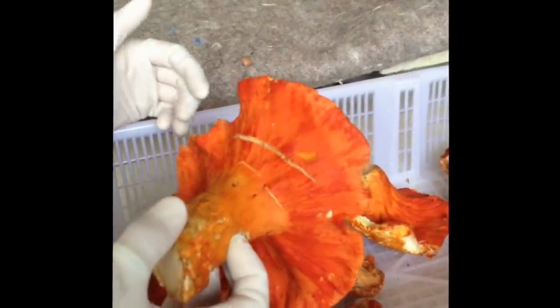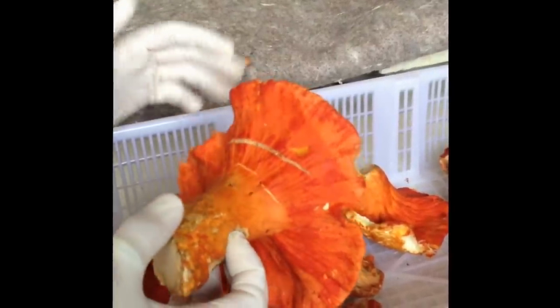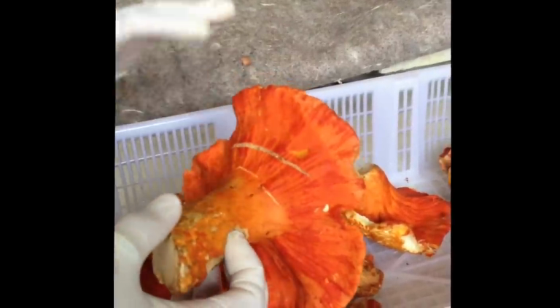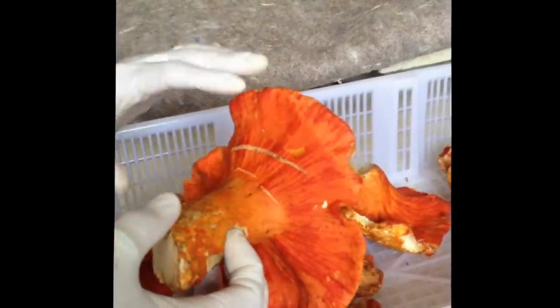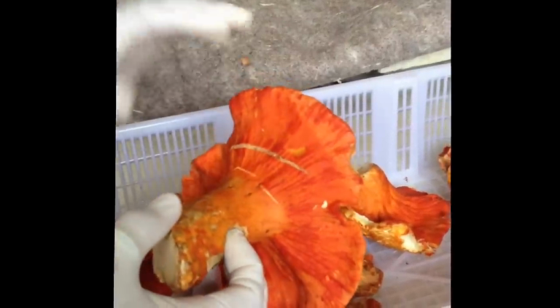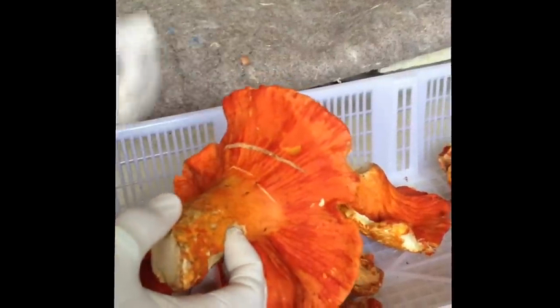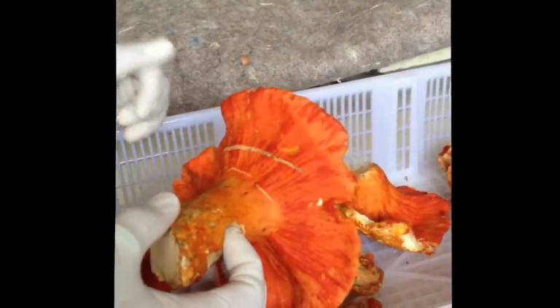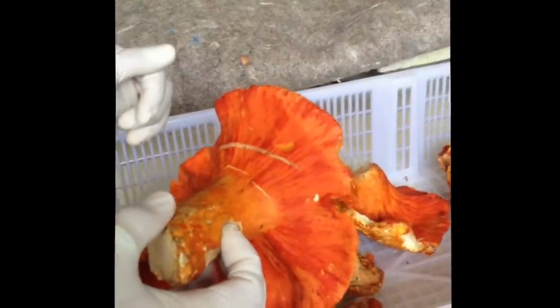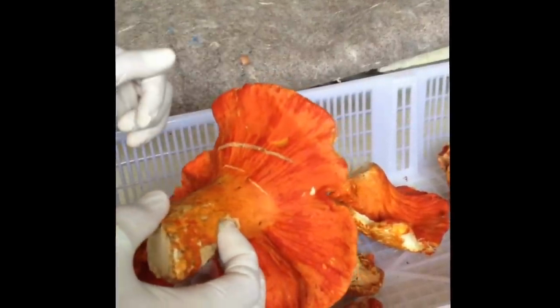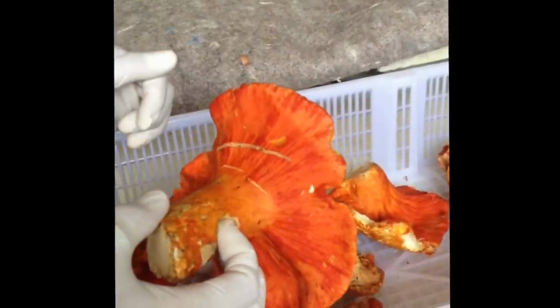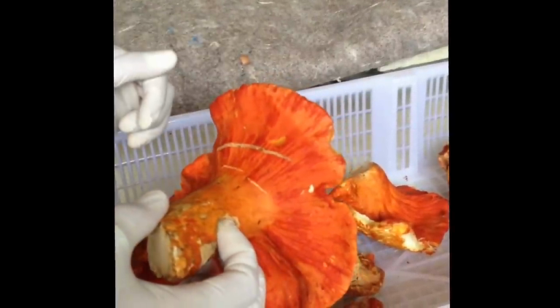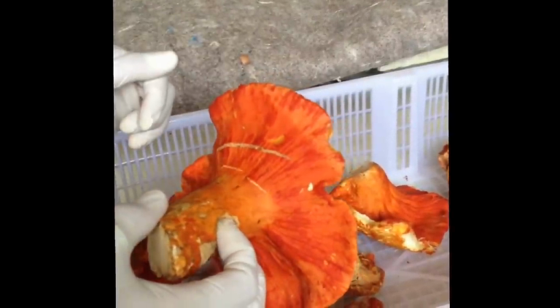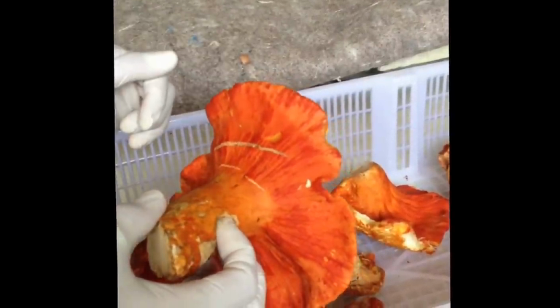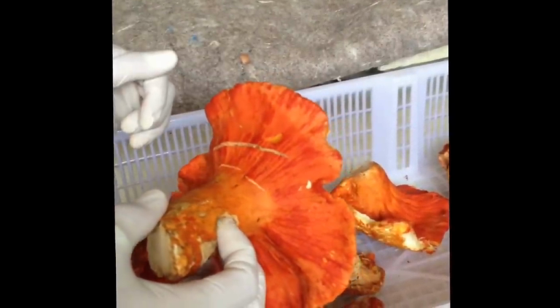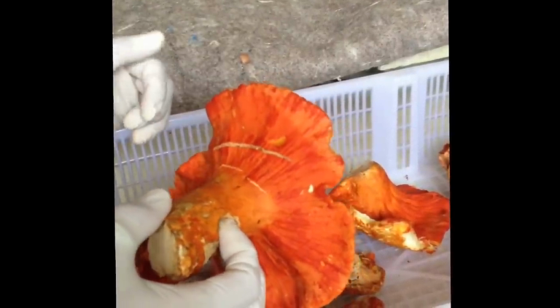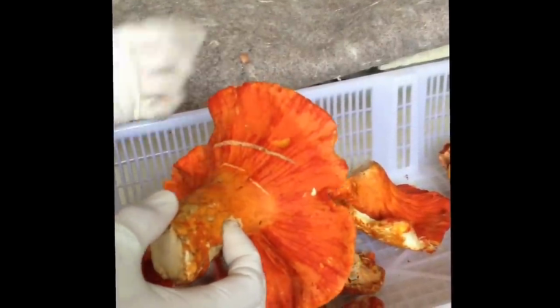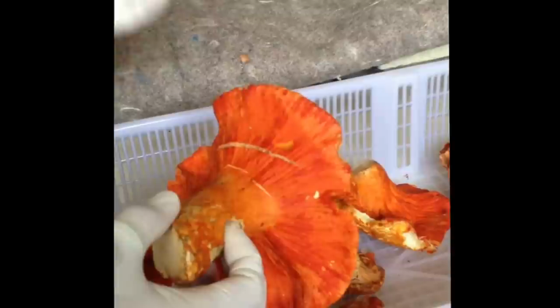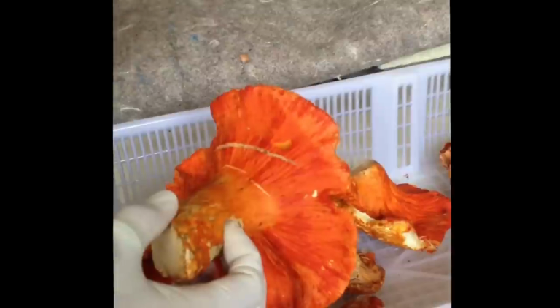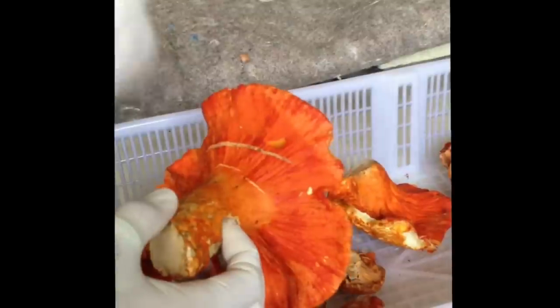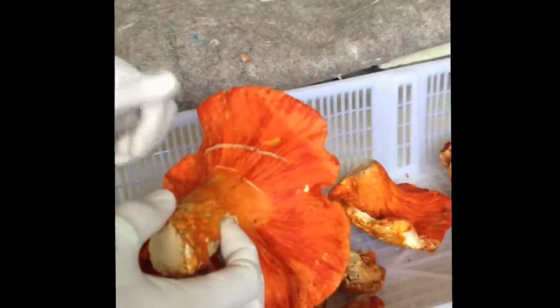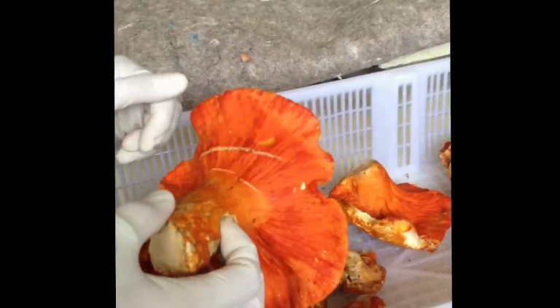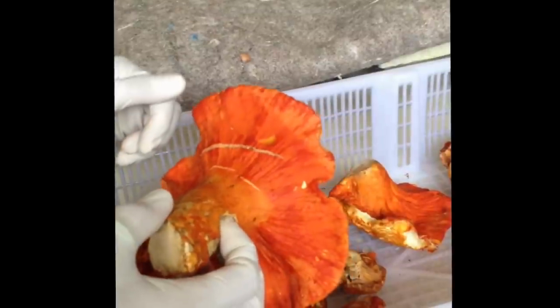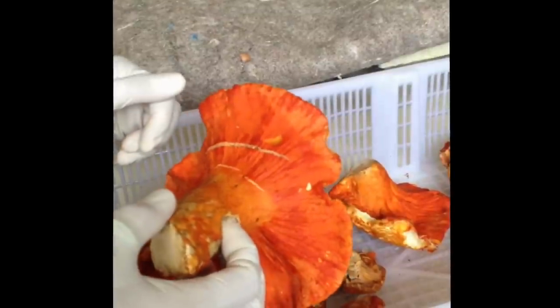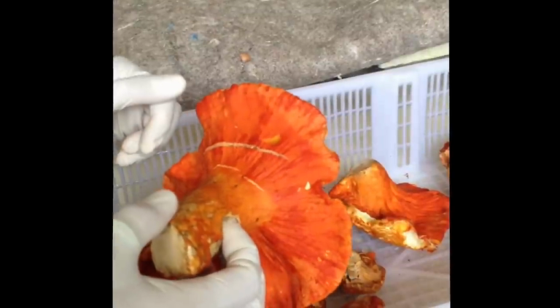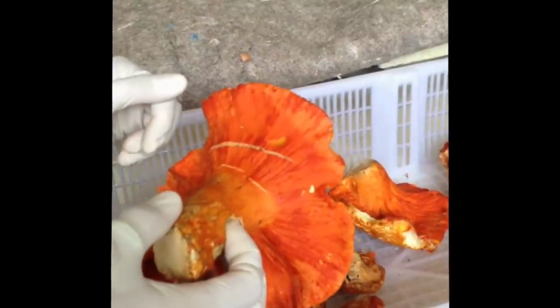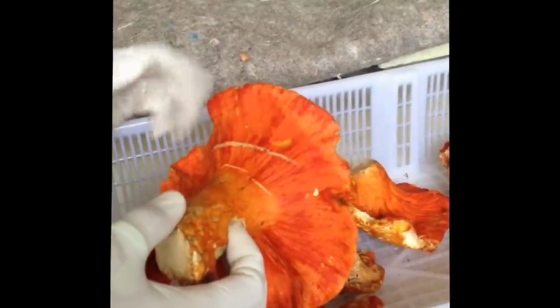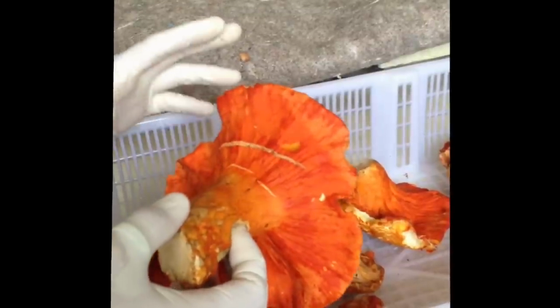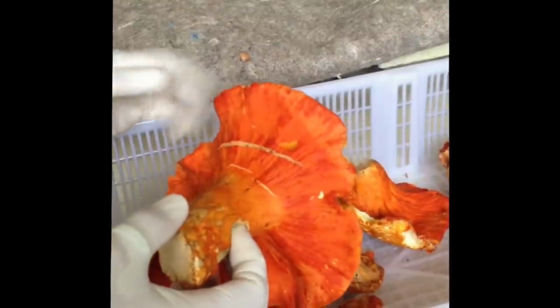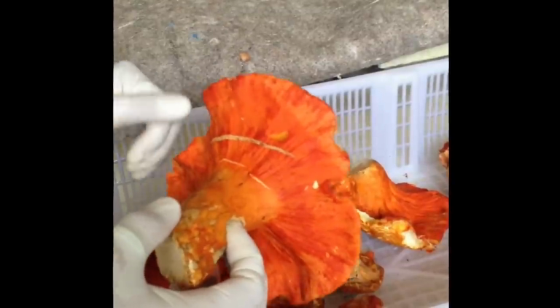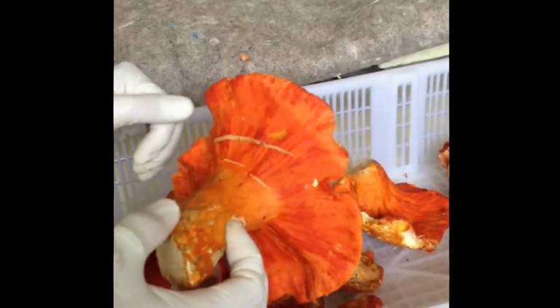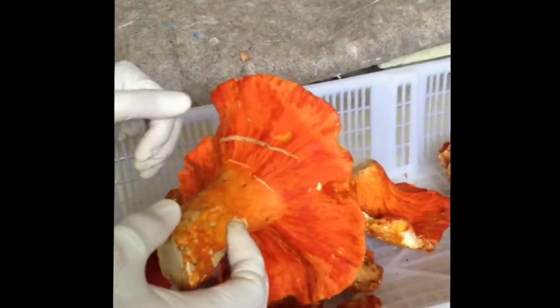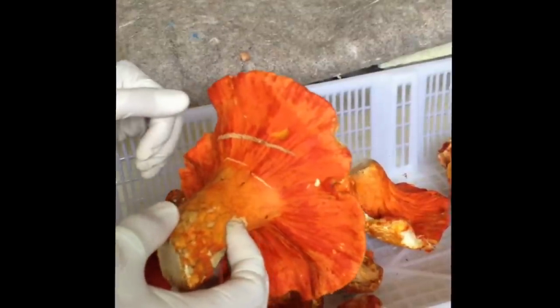The season for this should last, I would think, well into October, November.